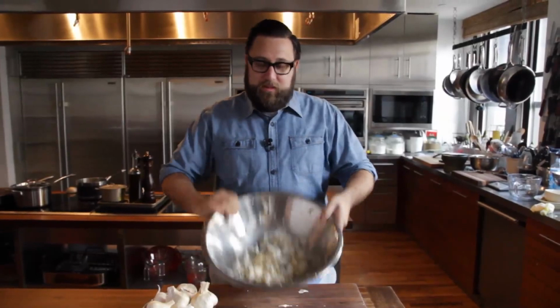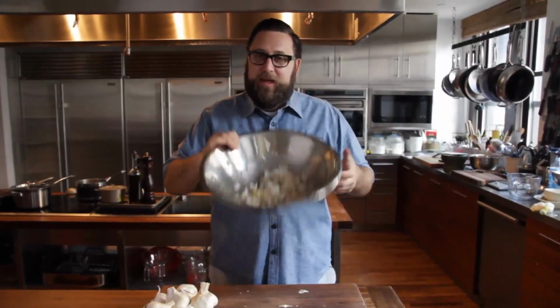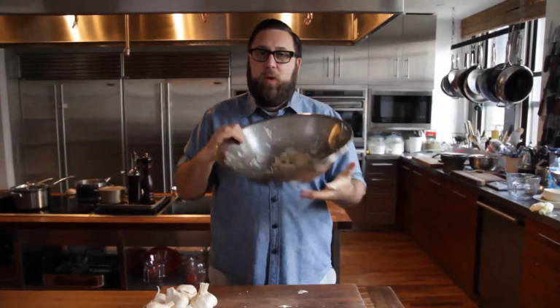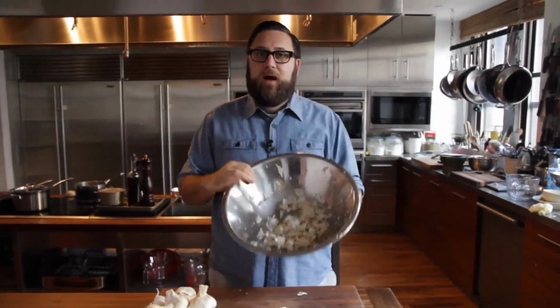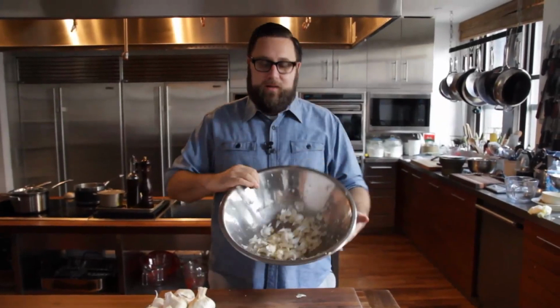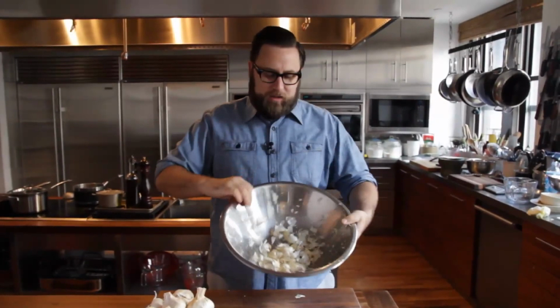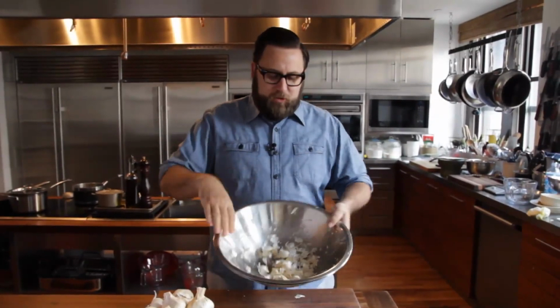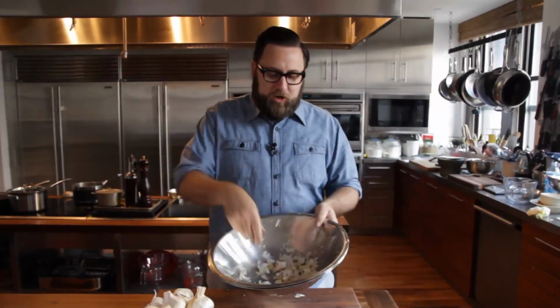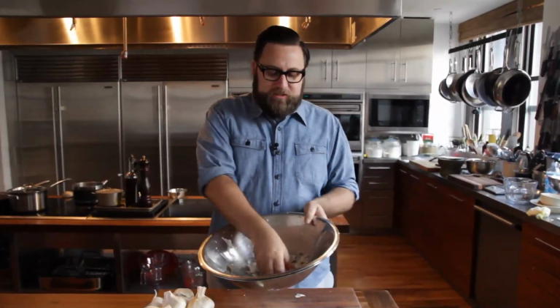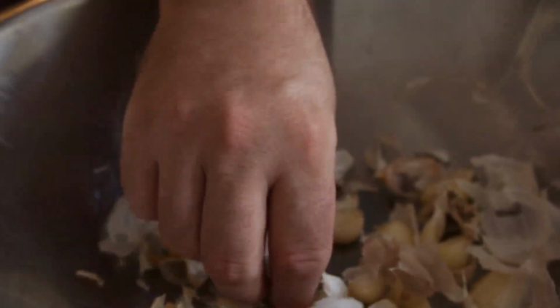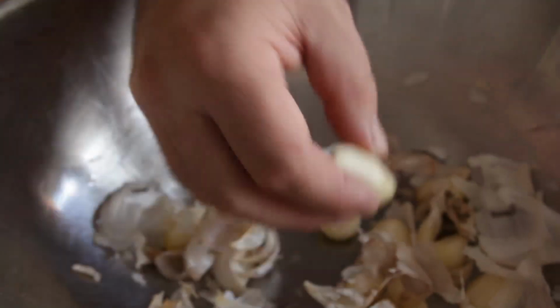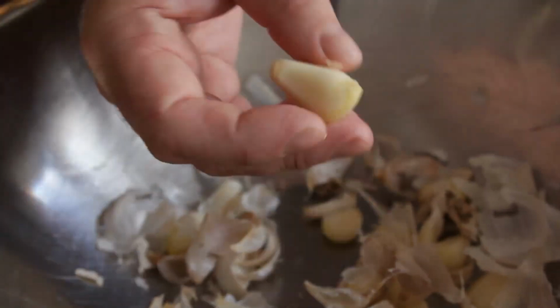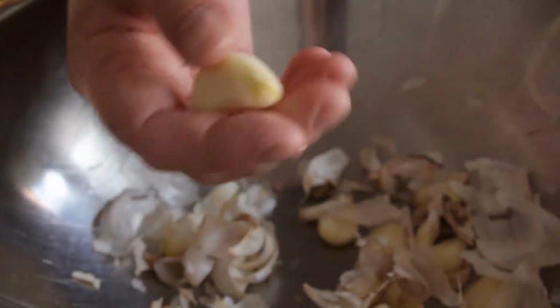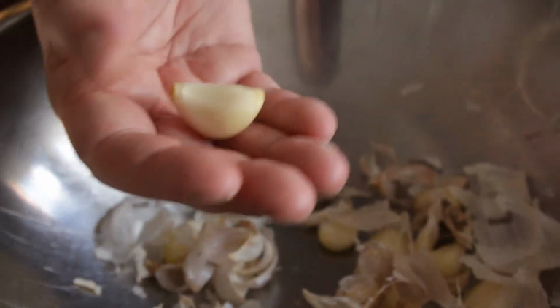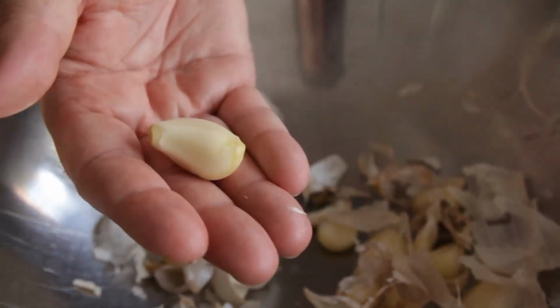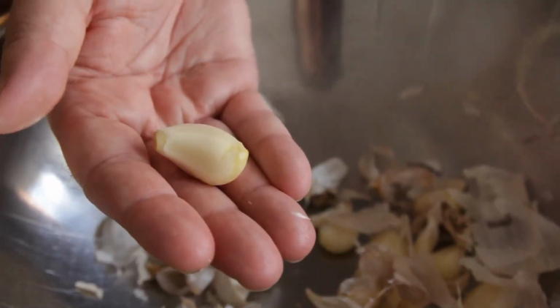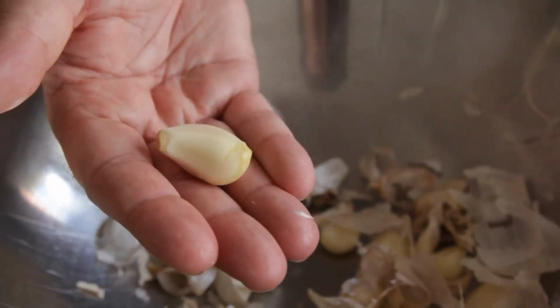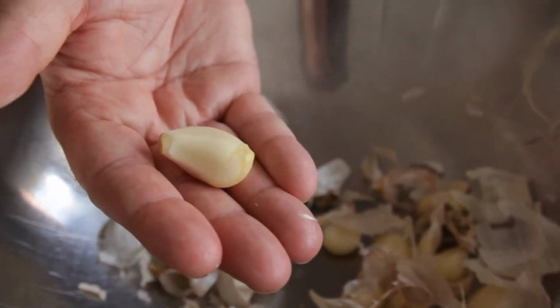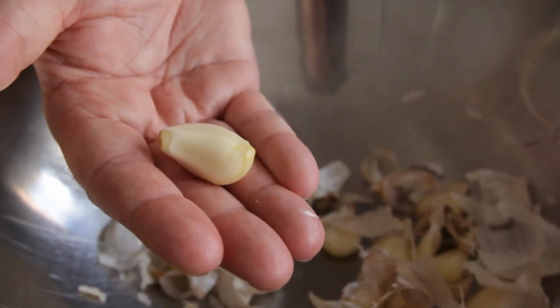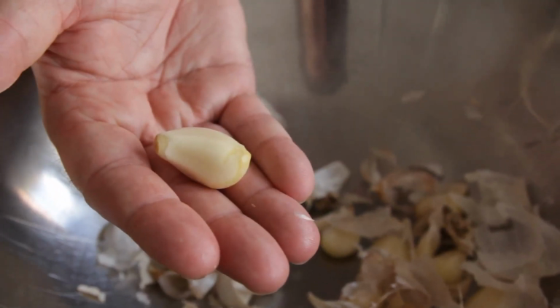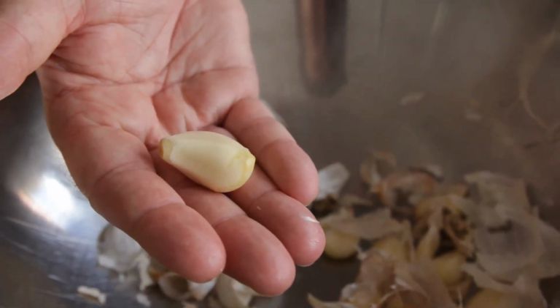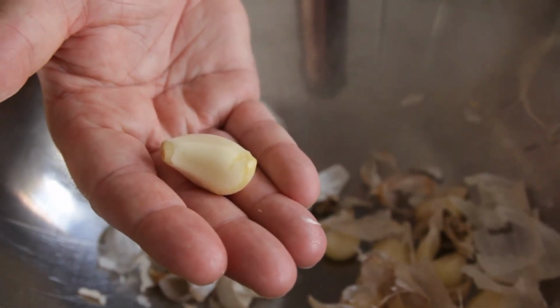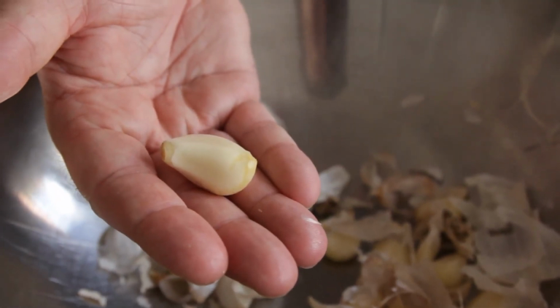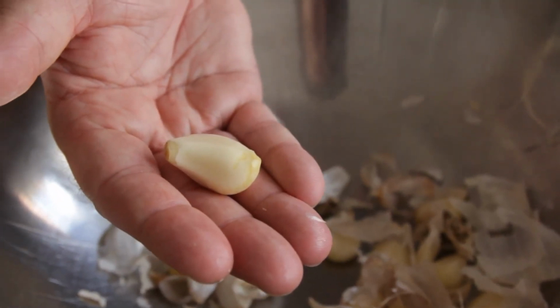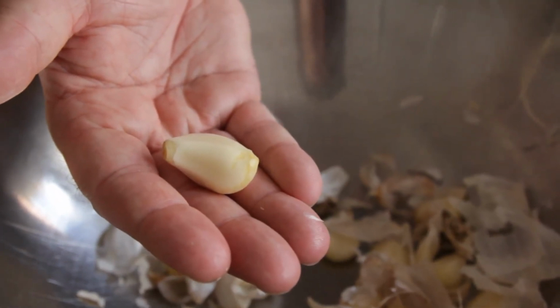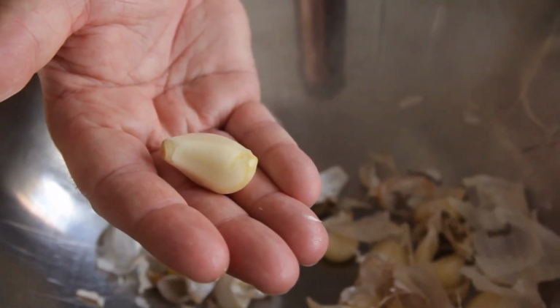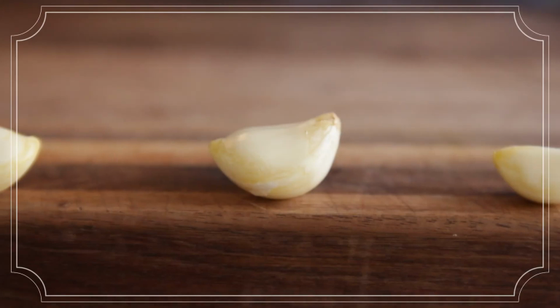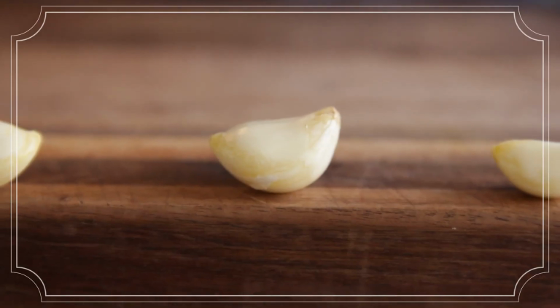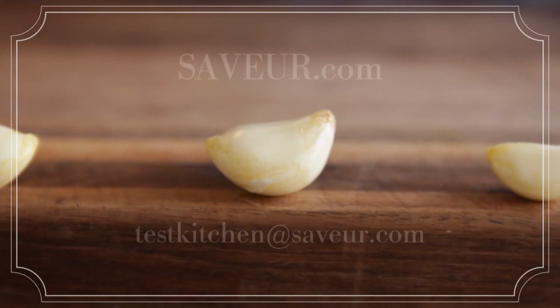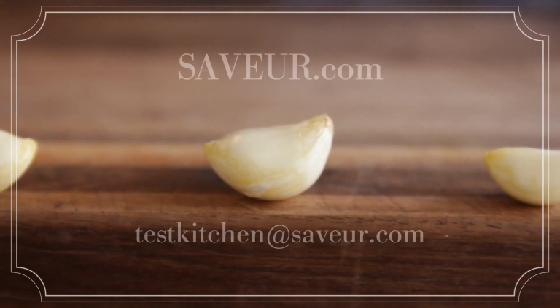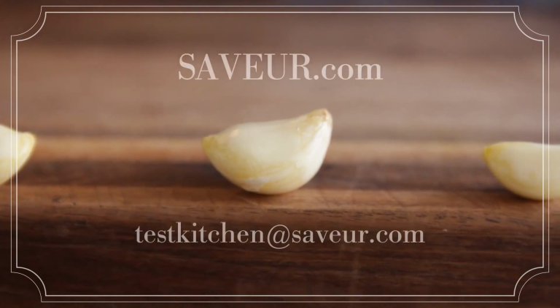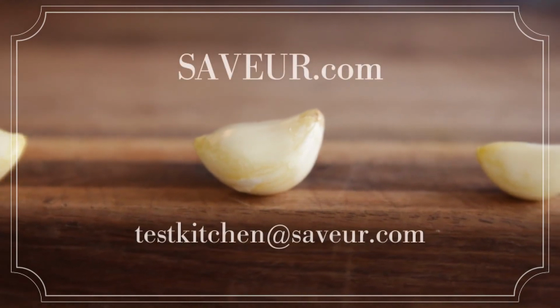And voila, all of your garlic is peeled. For more tips and recipes, go to server.com.